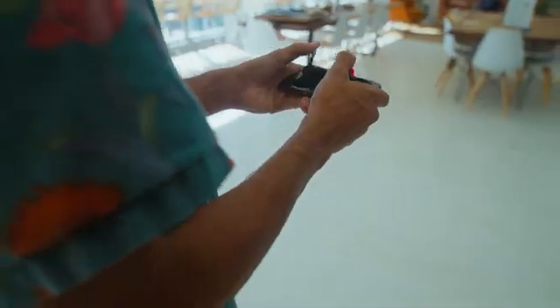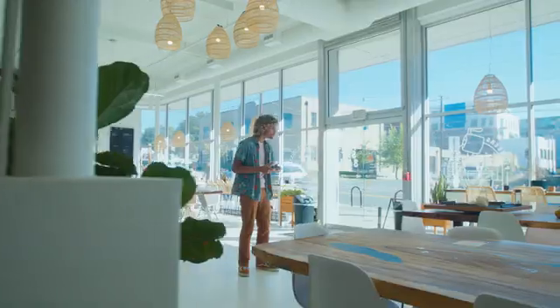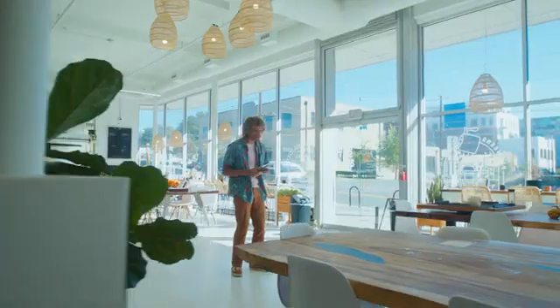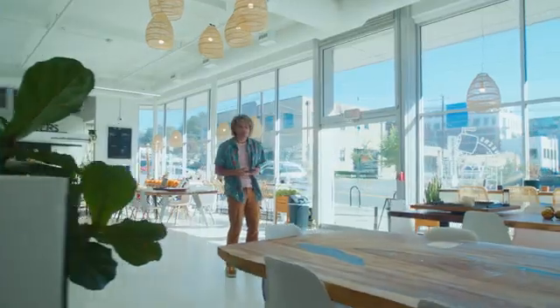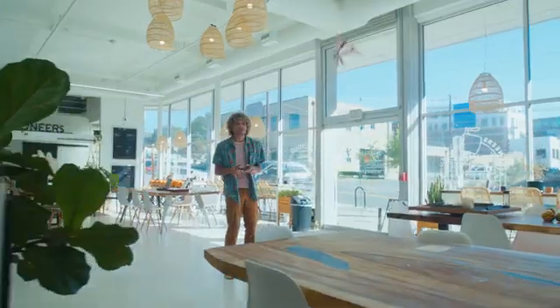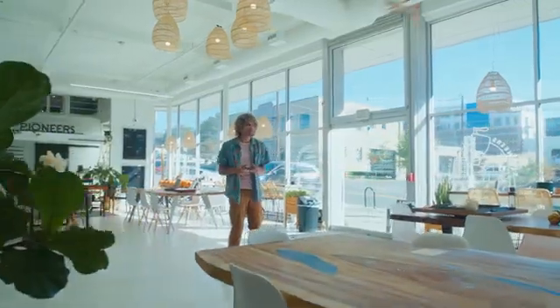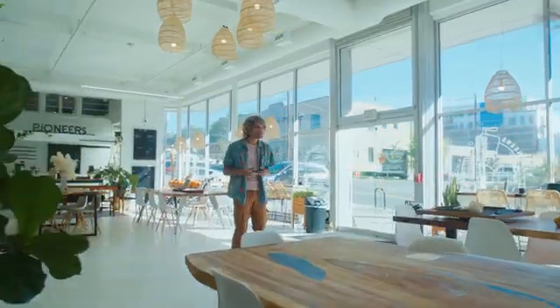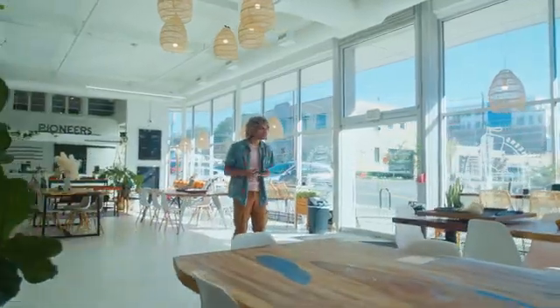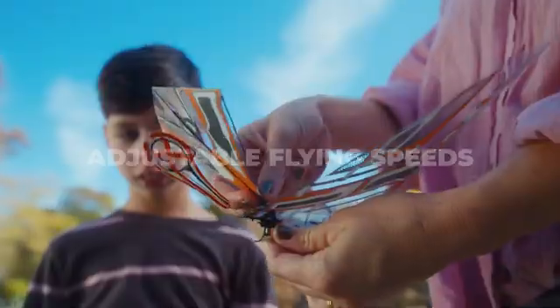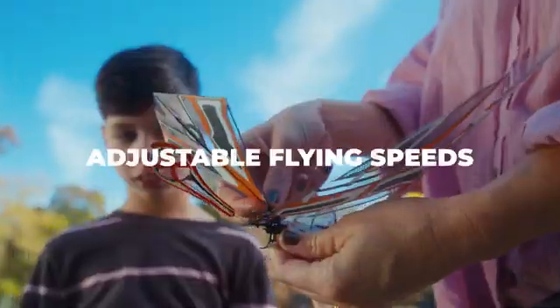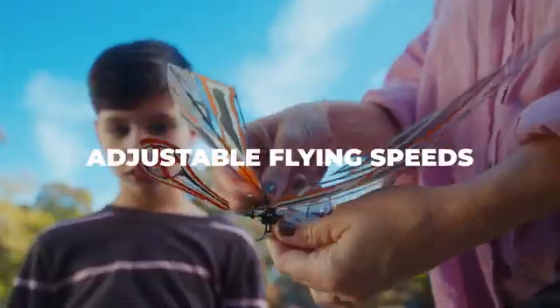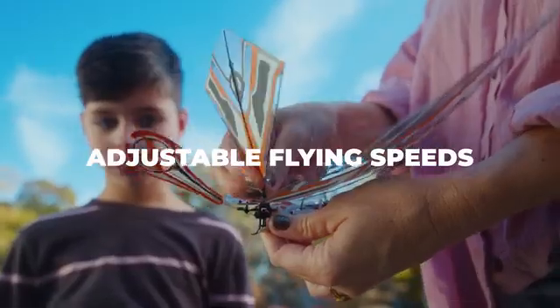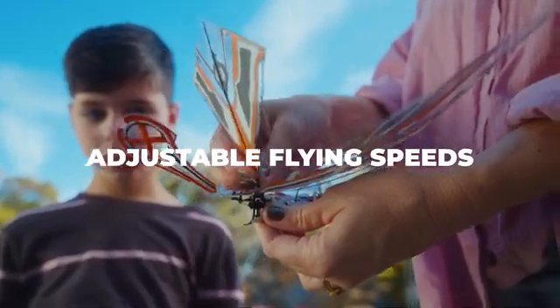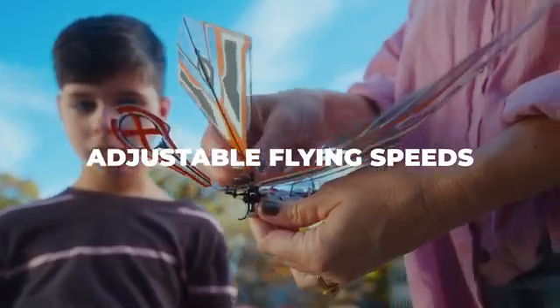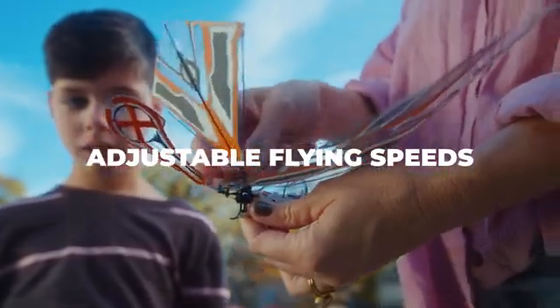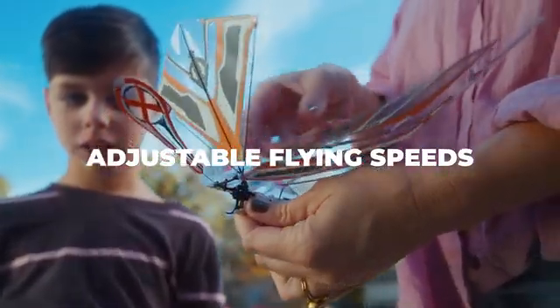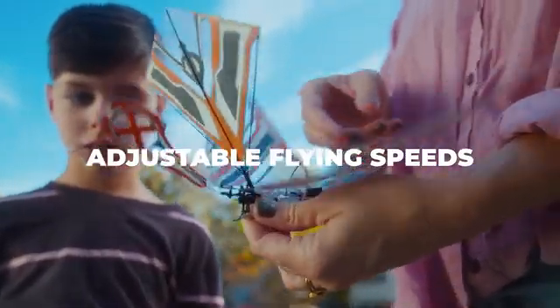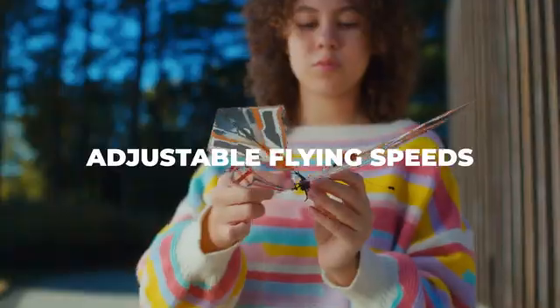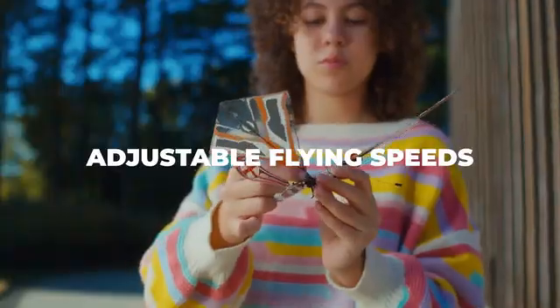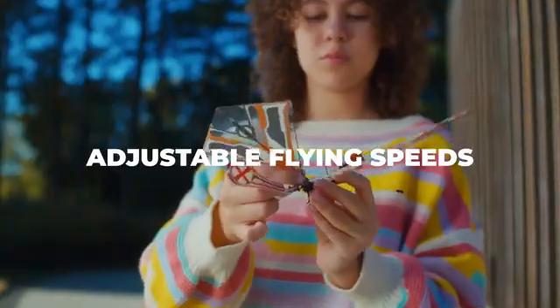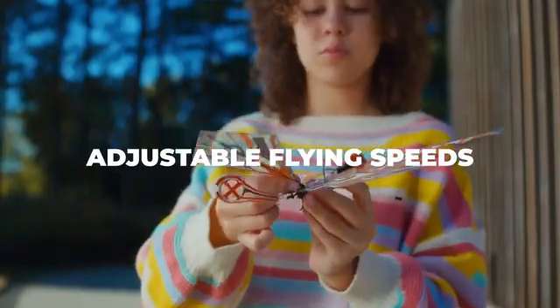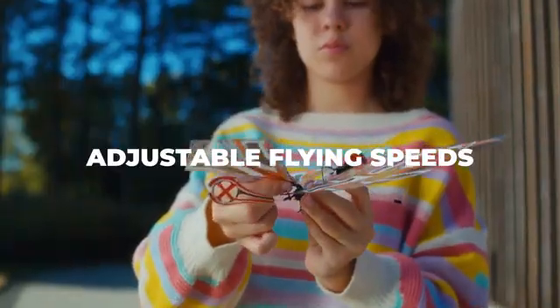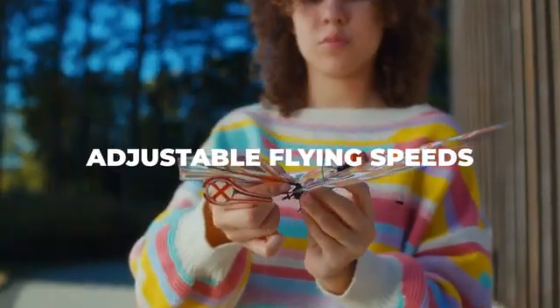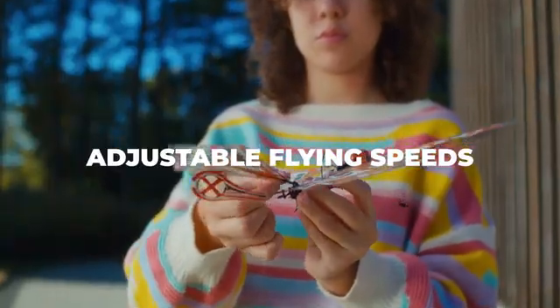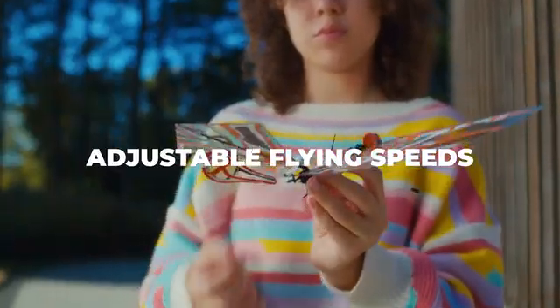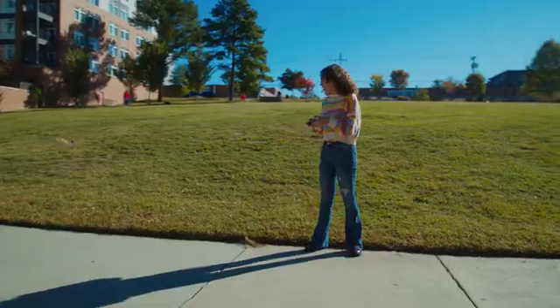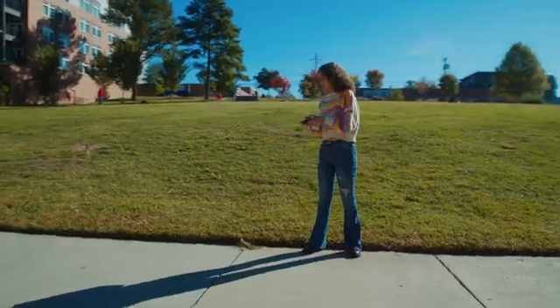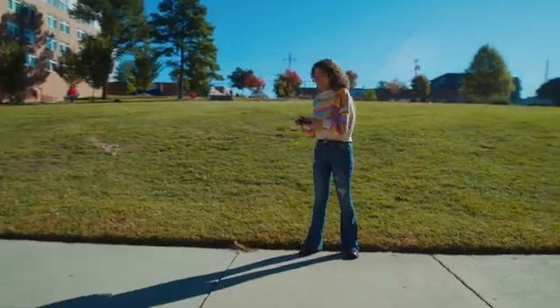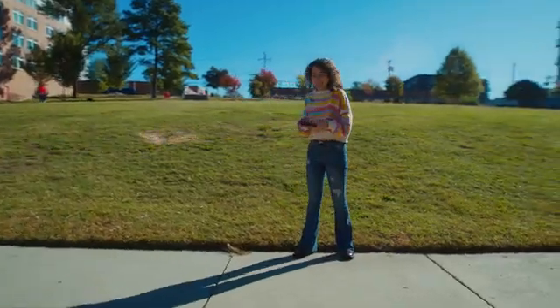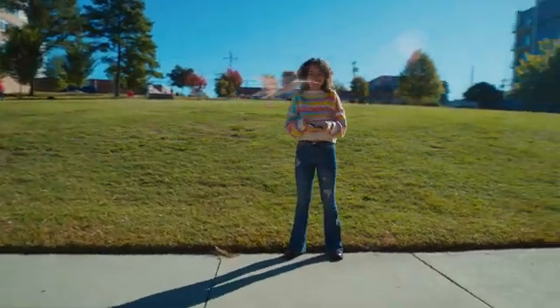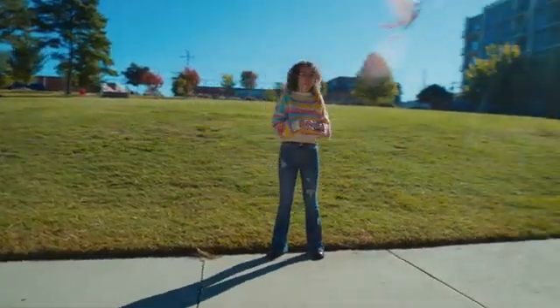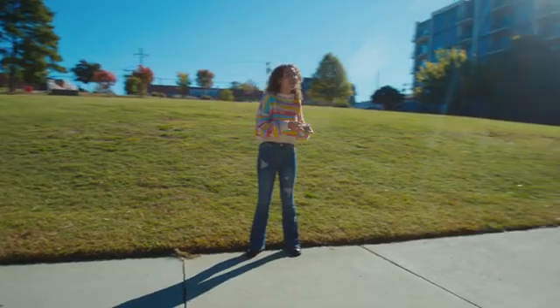Want to play it safe? Simply adjust the tail up to slow down. Want more speed? Click the tail down to crank up the excitement.